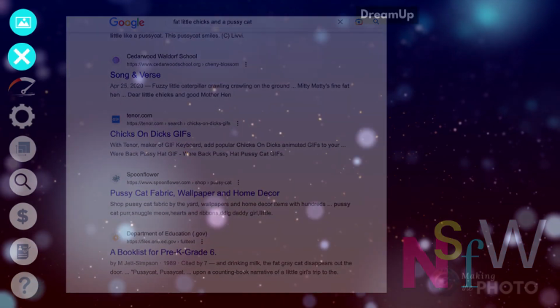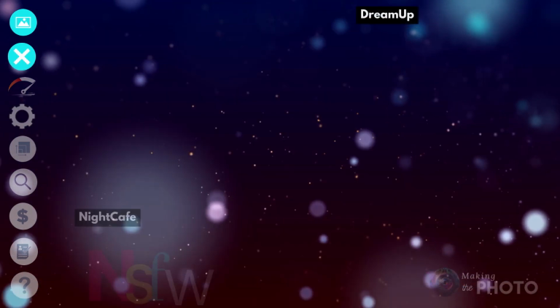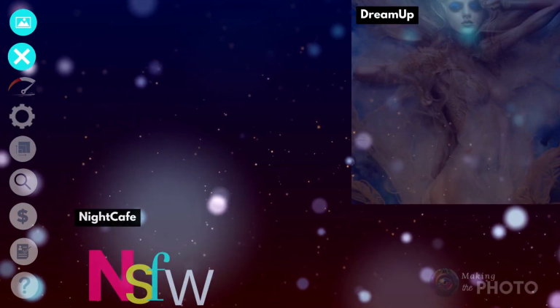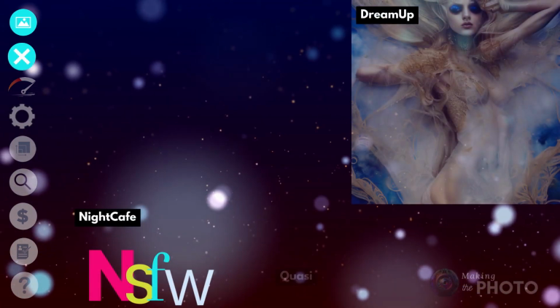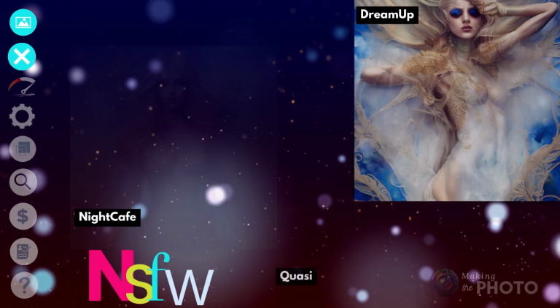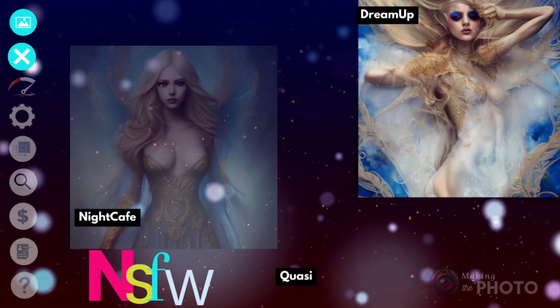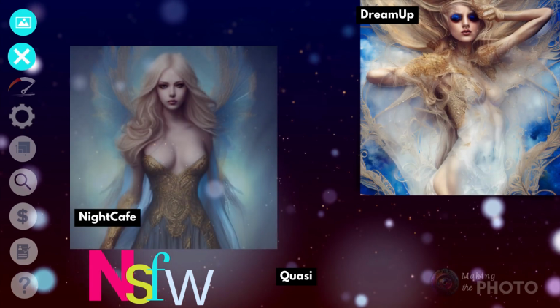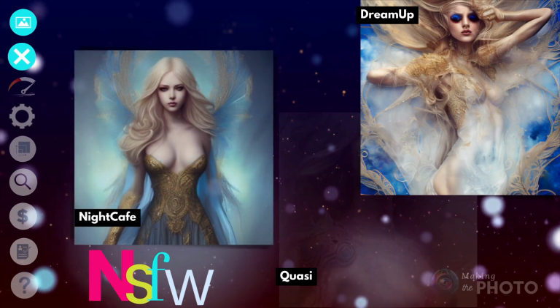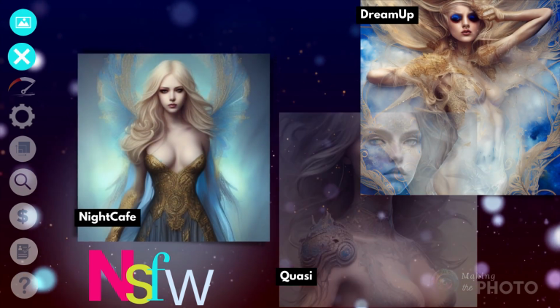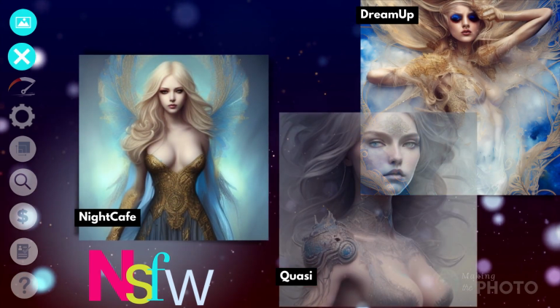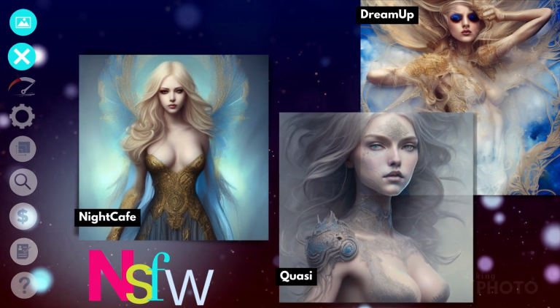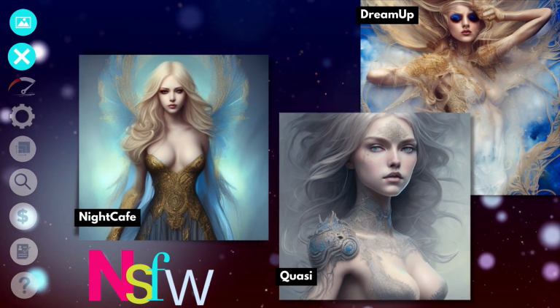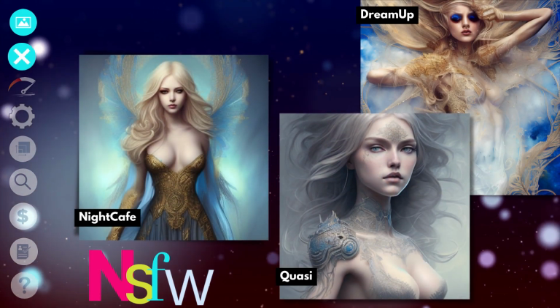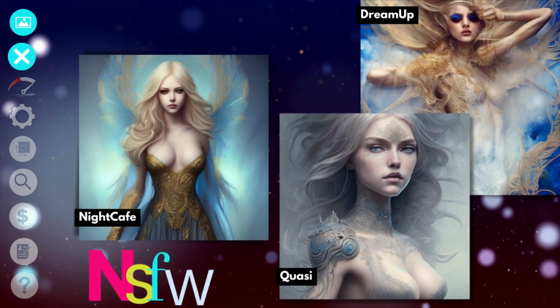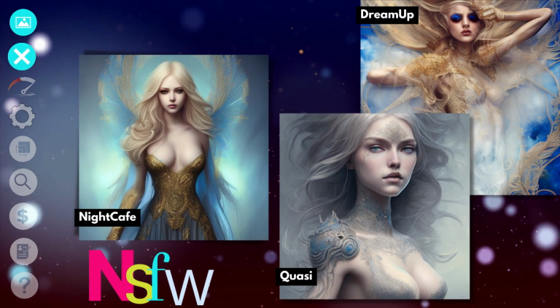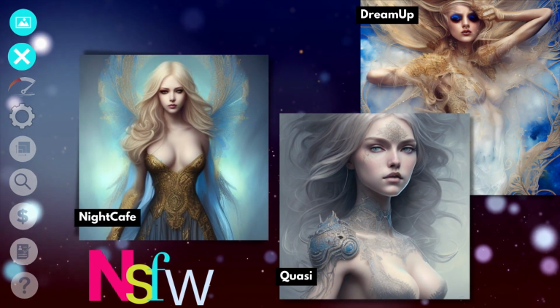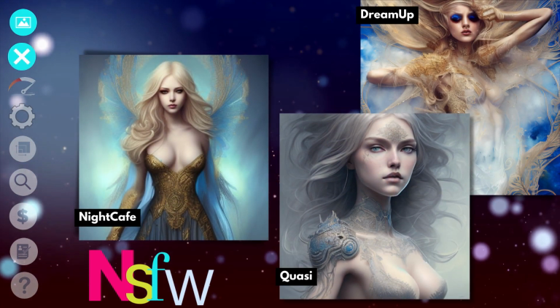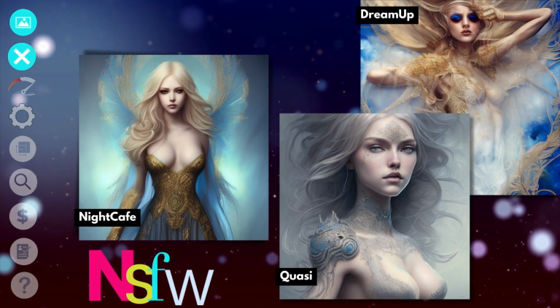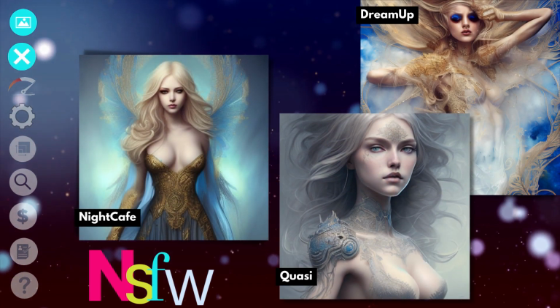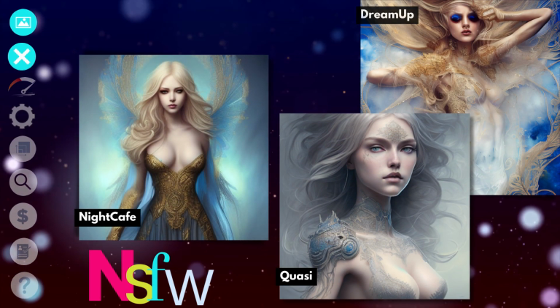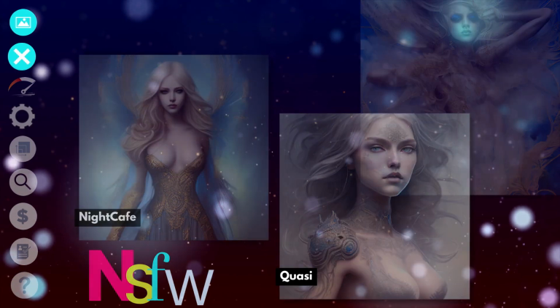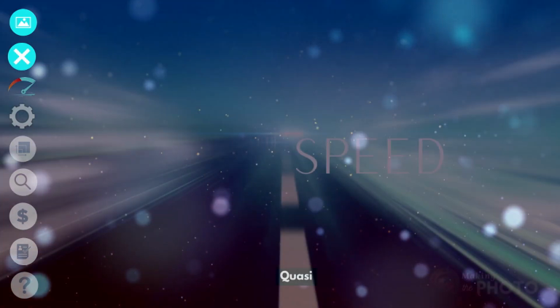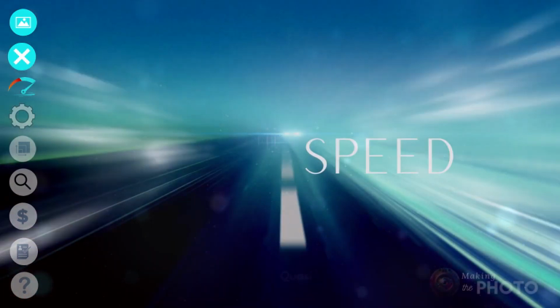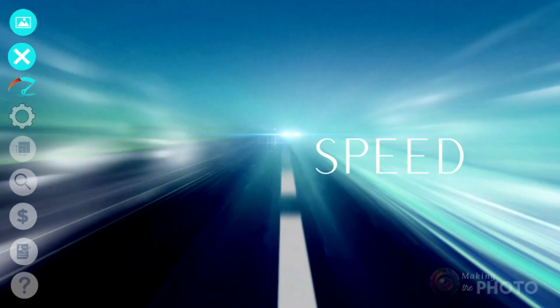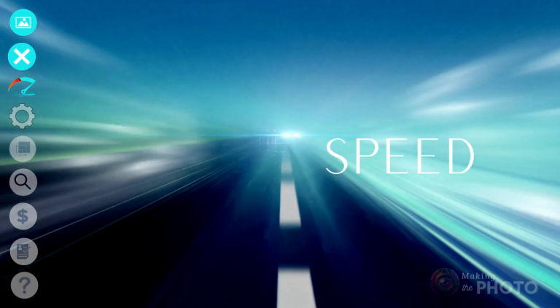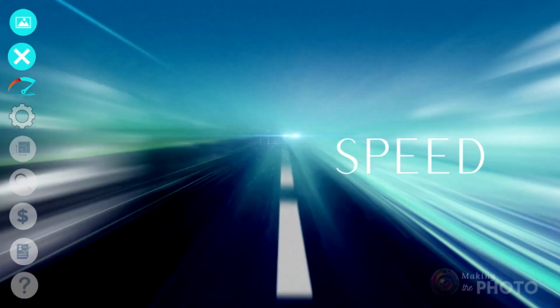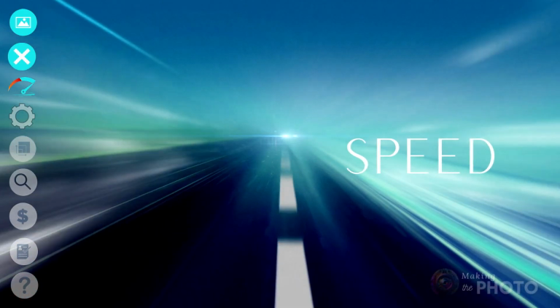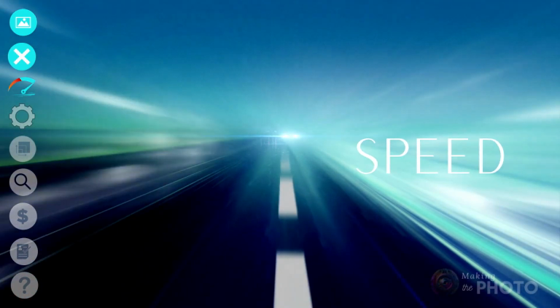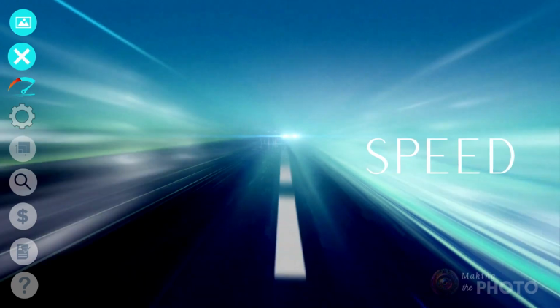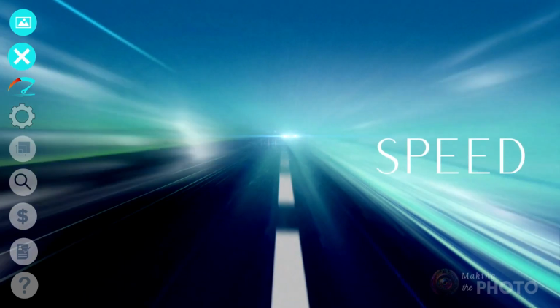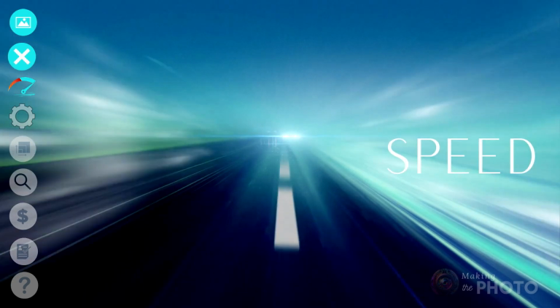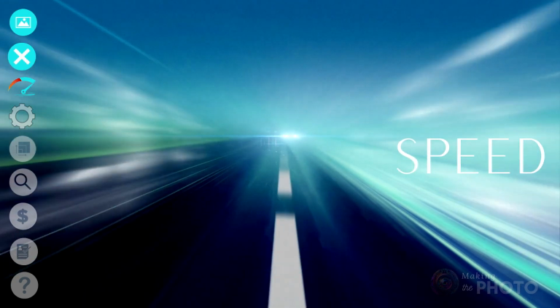Quasi, Night Cafe, and Dream Up created the most risqué images. These AI image generators made the best images, and I'll wait for a good image — but do I have to?